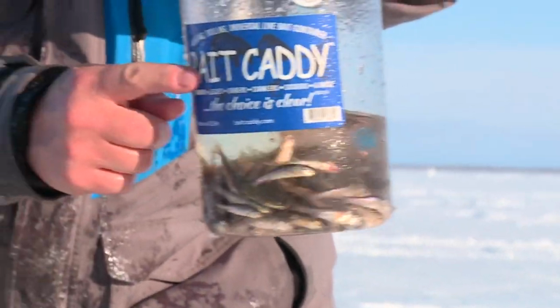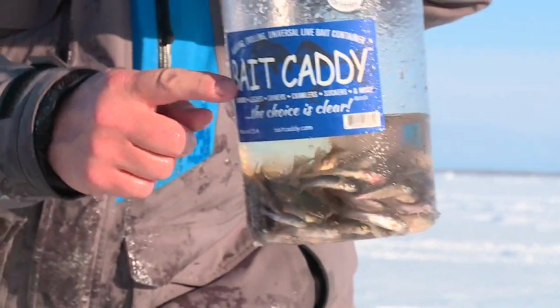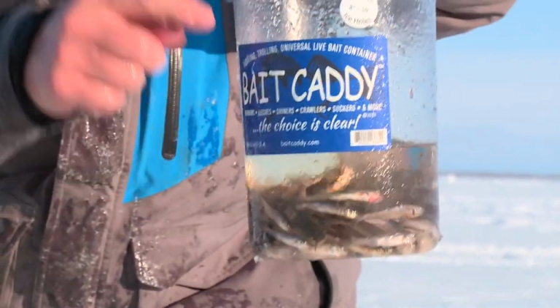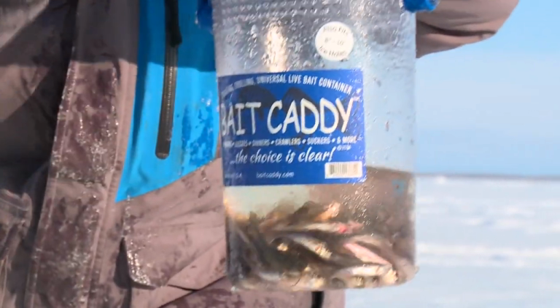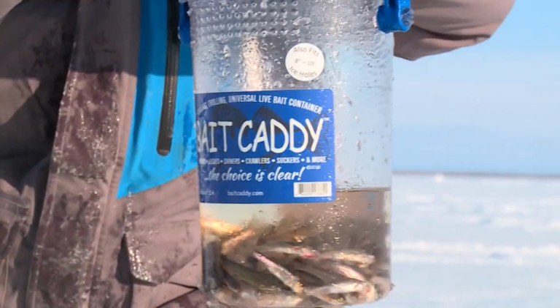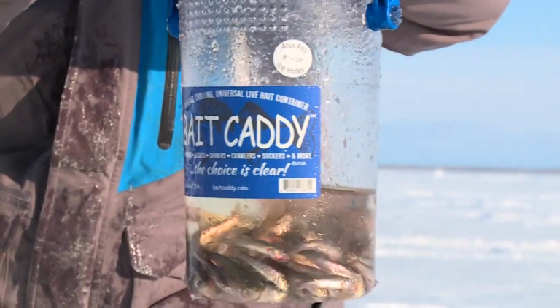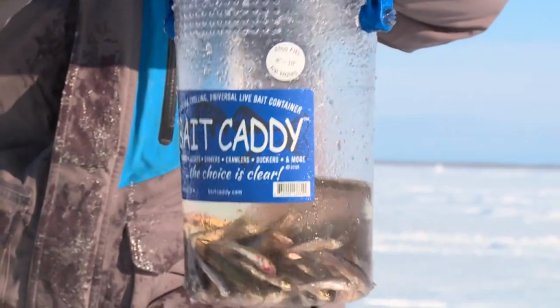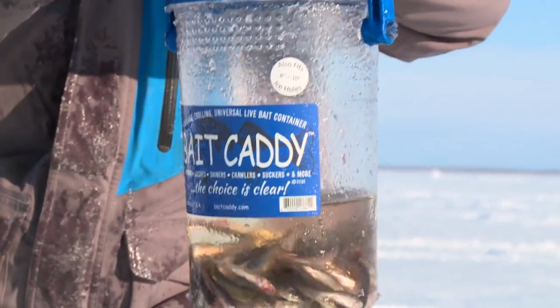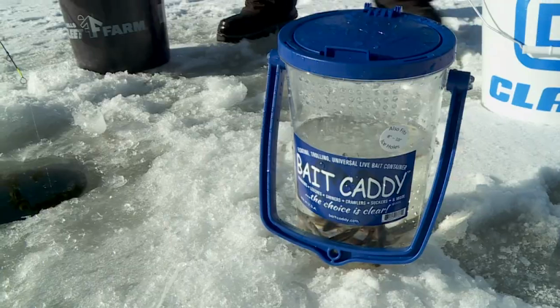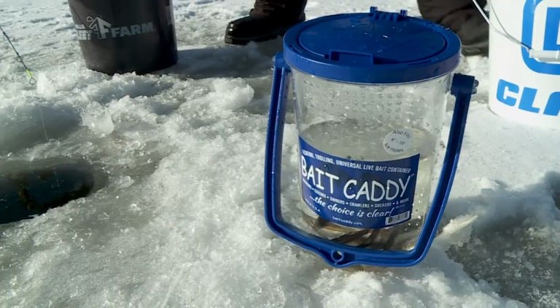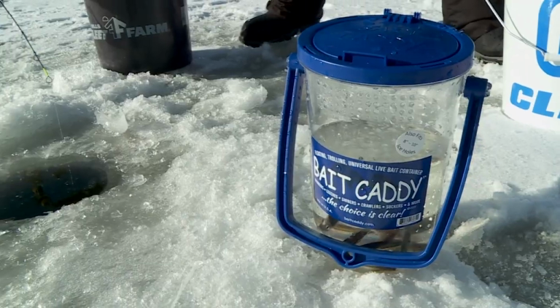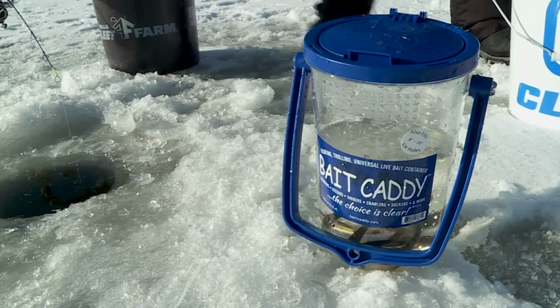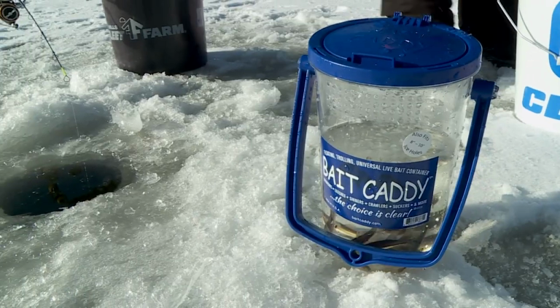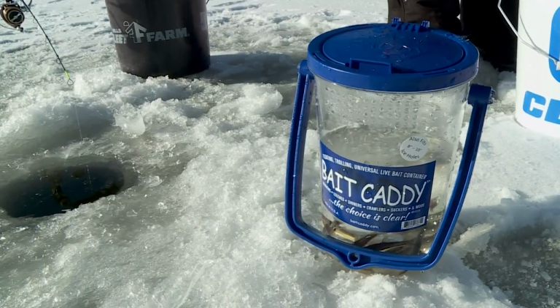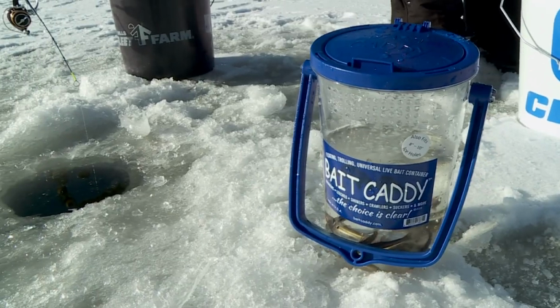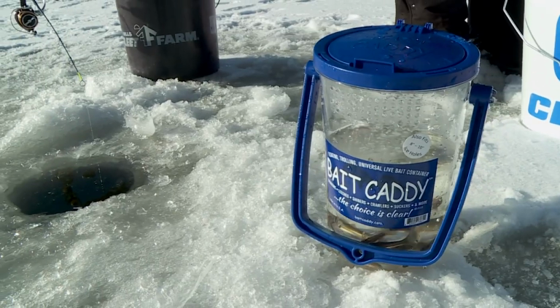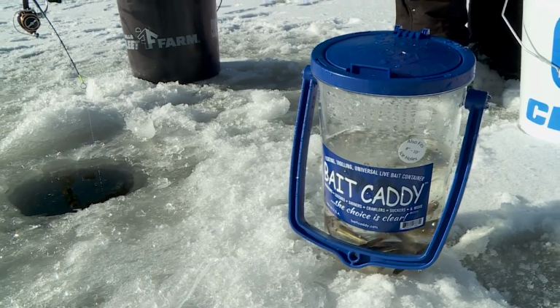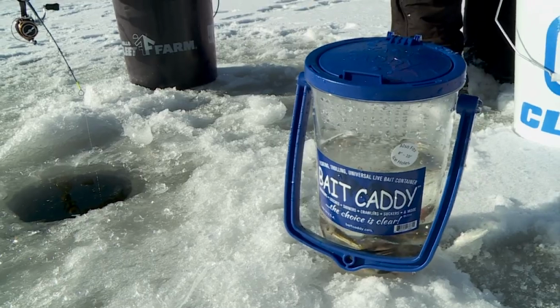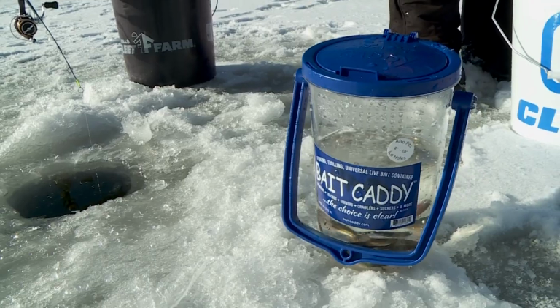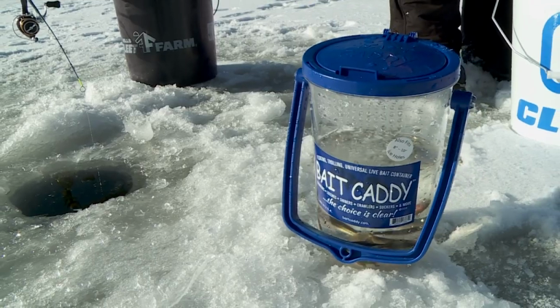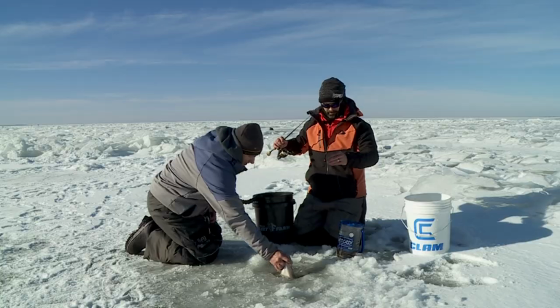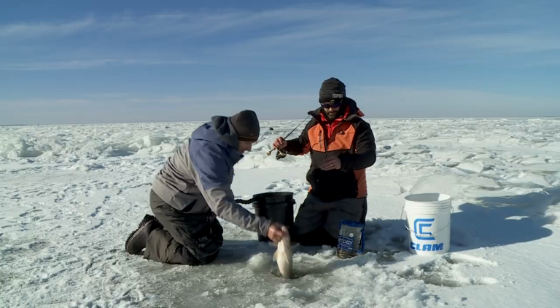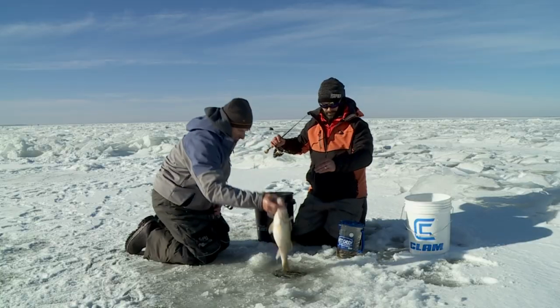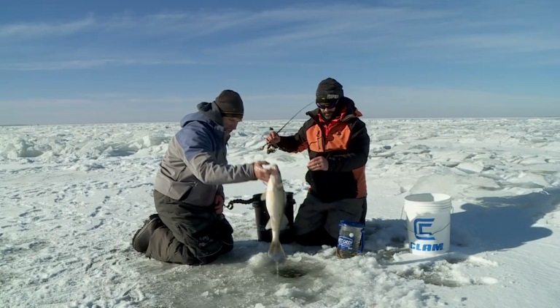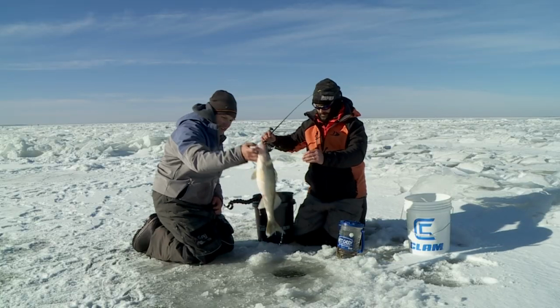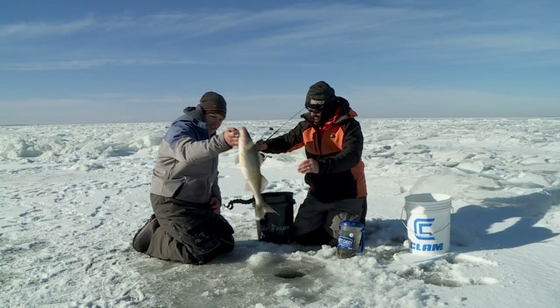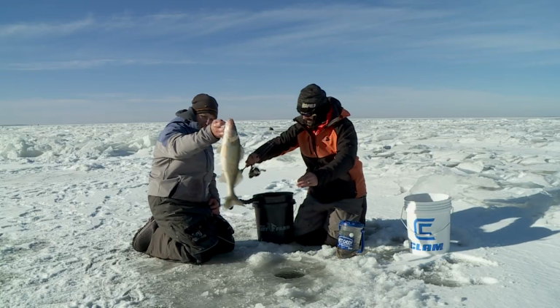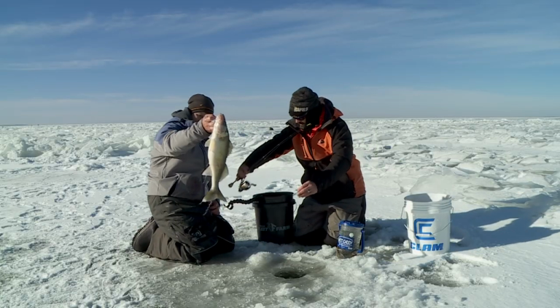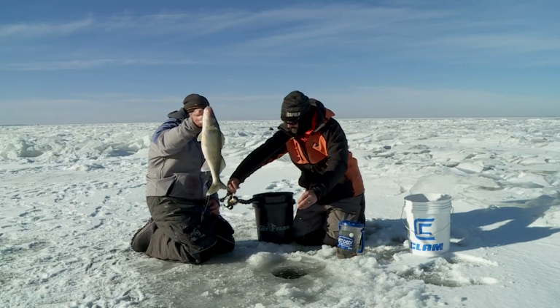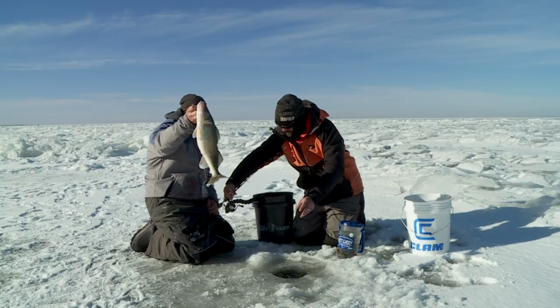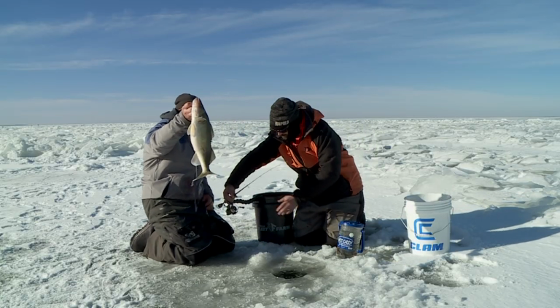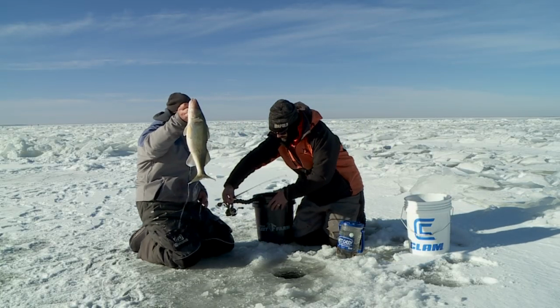This is a cool product out right now — Bait Caddy. Check it out. Super cool. Keeps you on the ice longer.